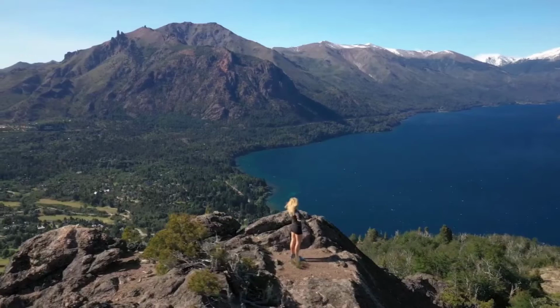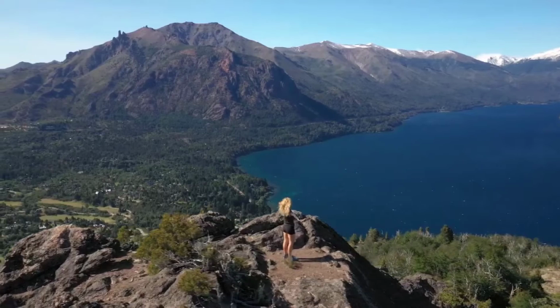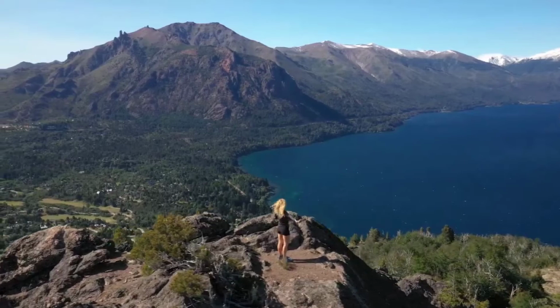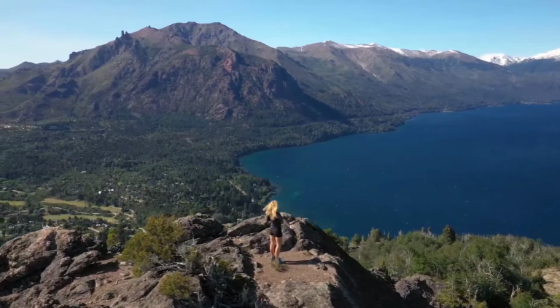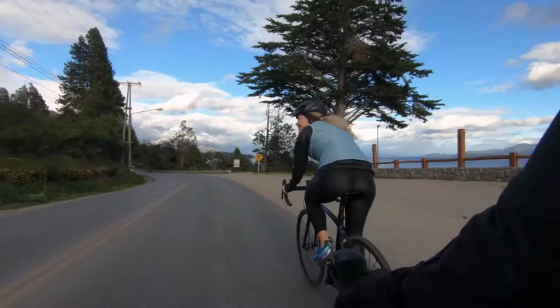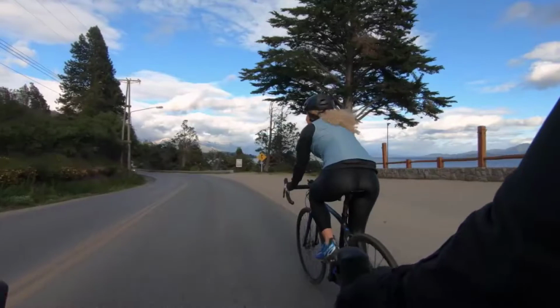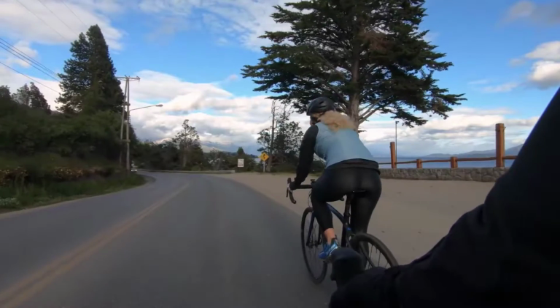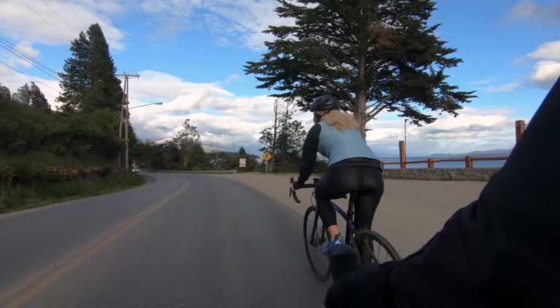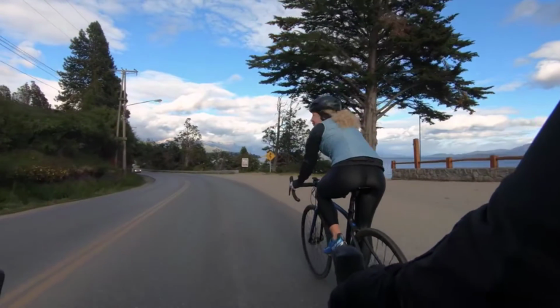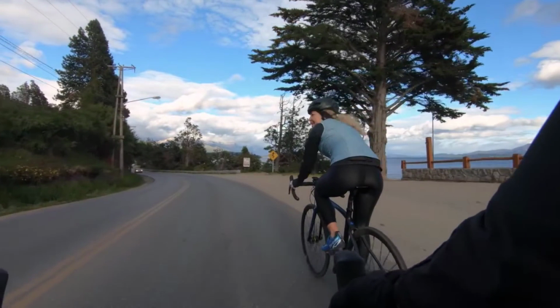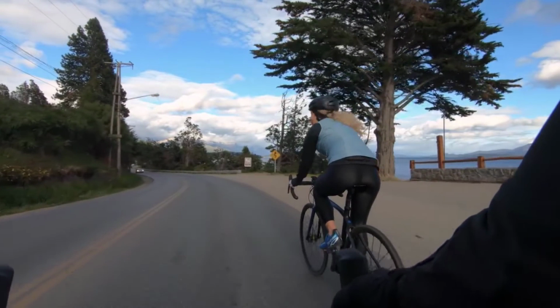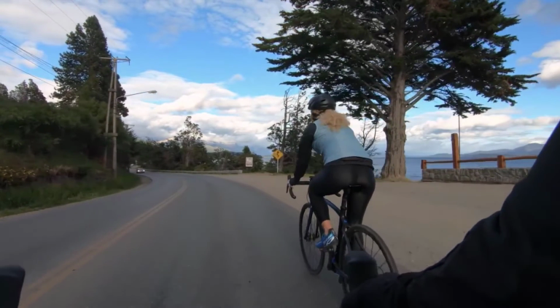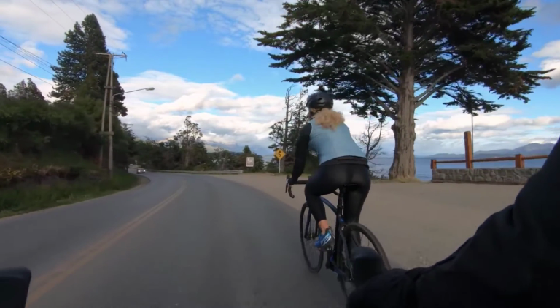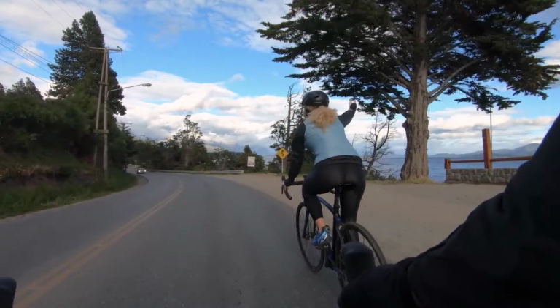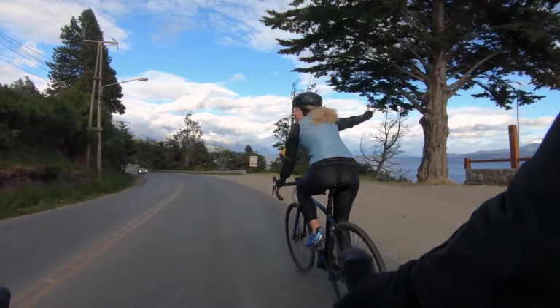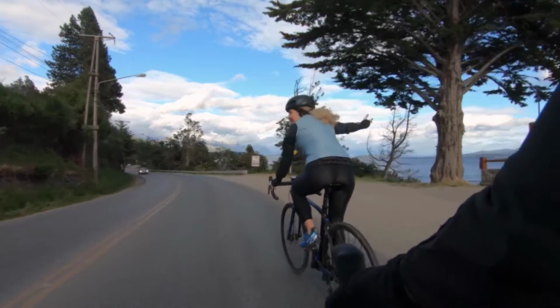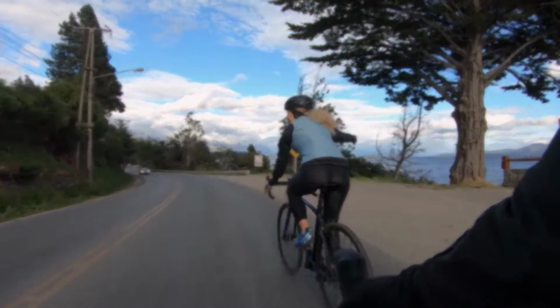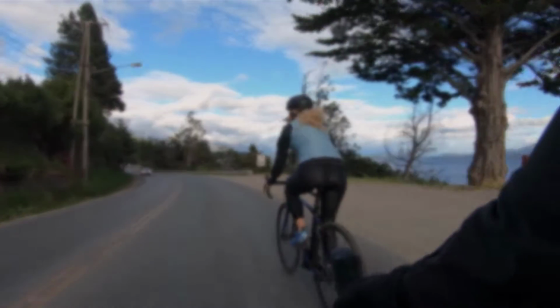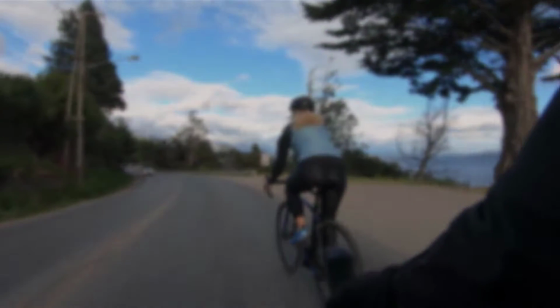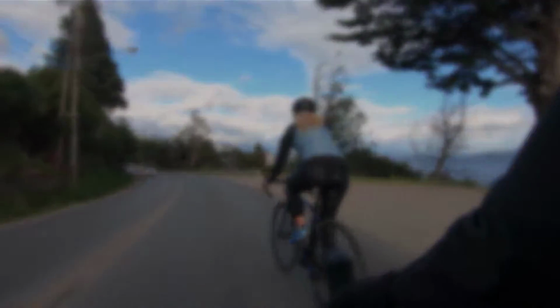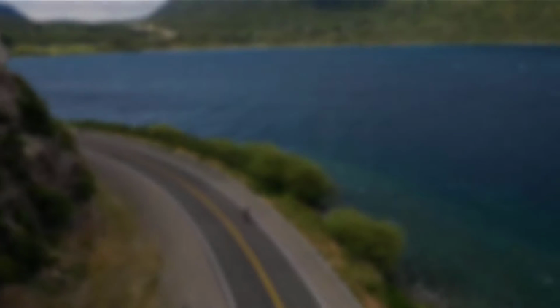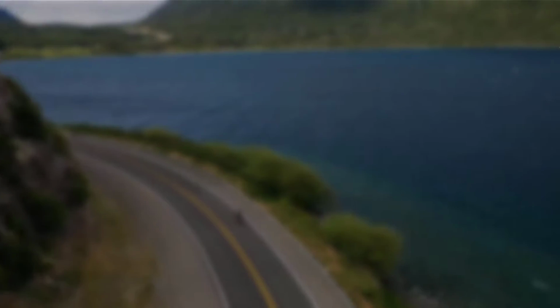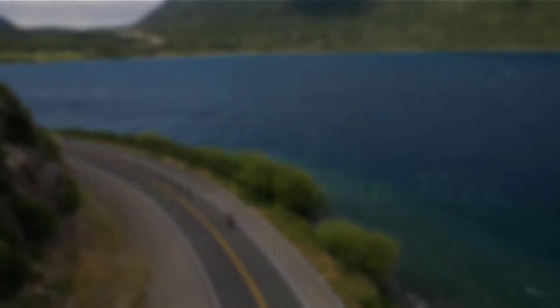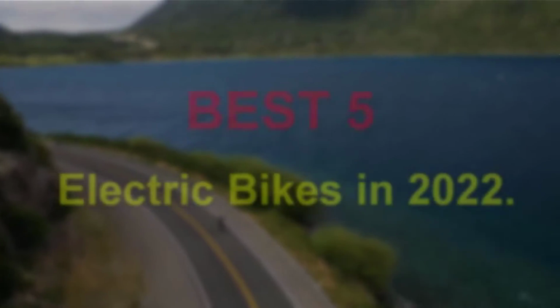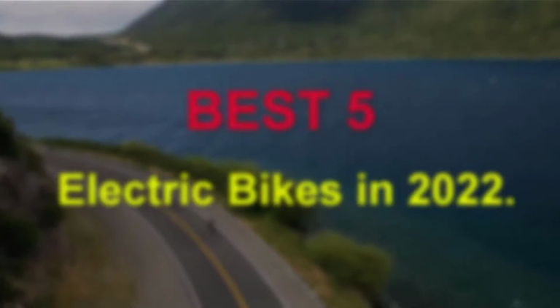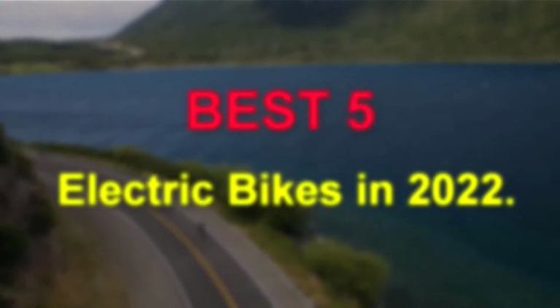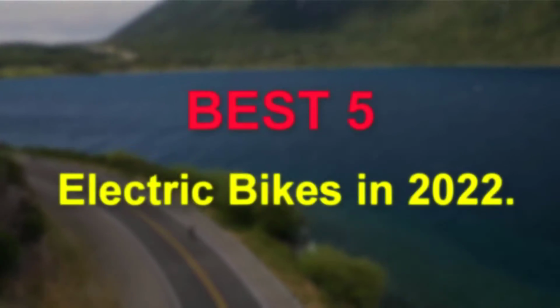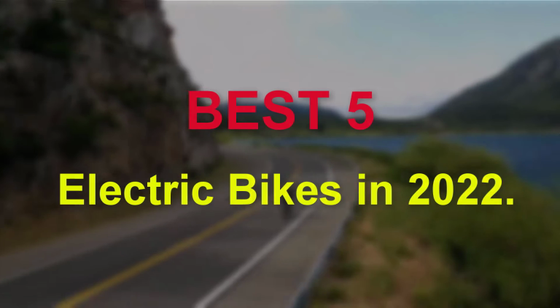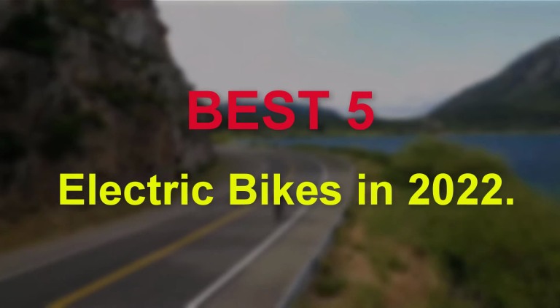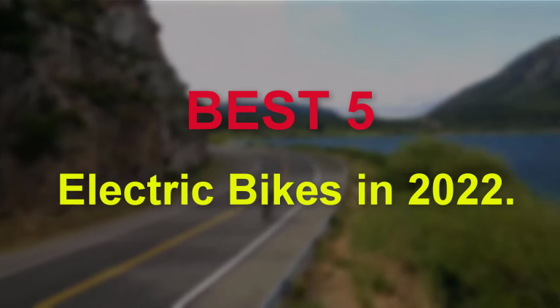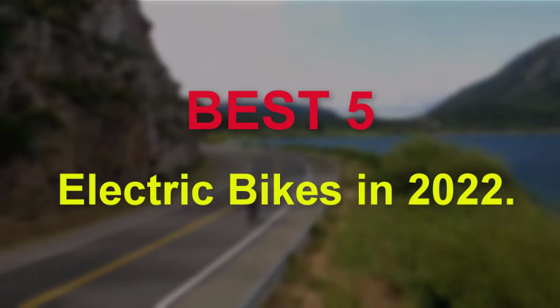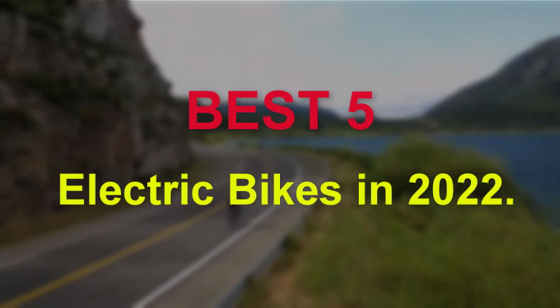Hello guys, welcome to our new video. In this video we will show you the Best 5 Electric Bikes.